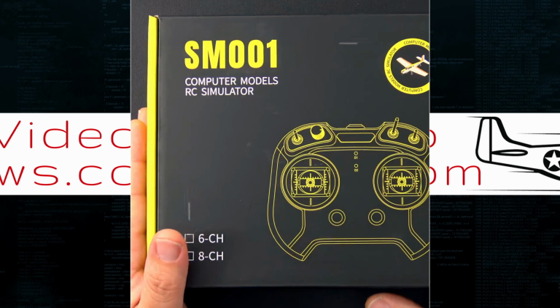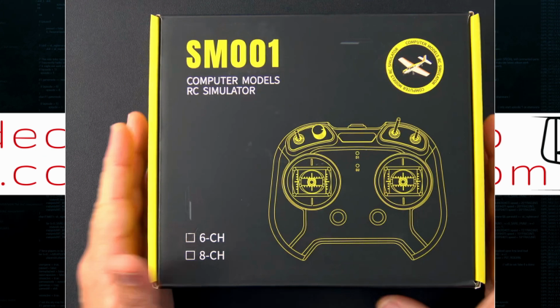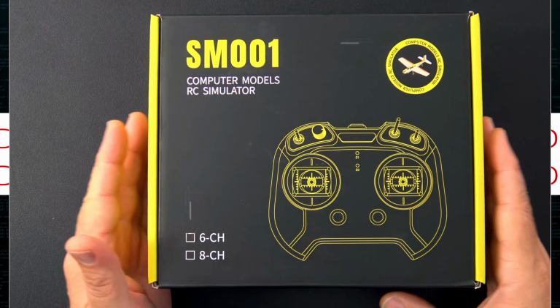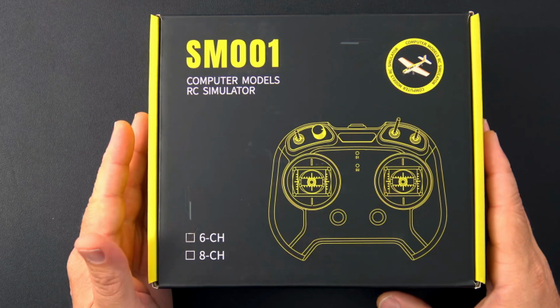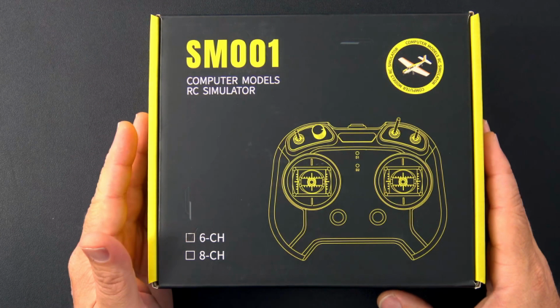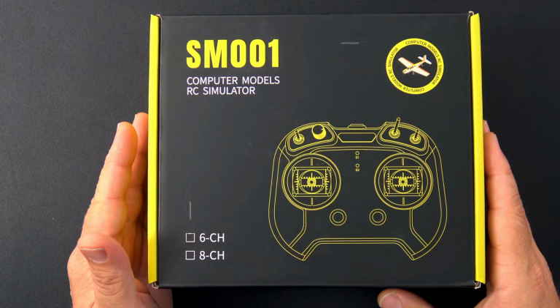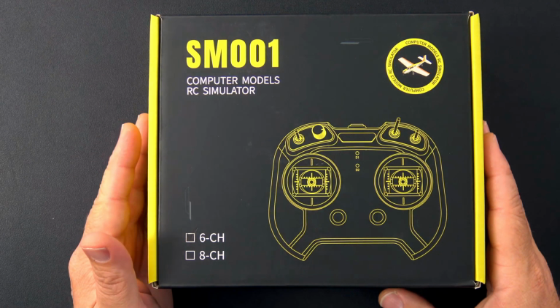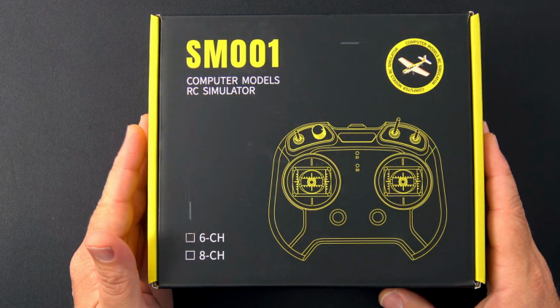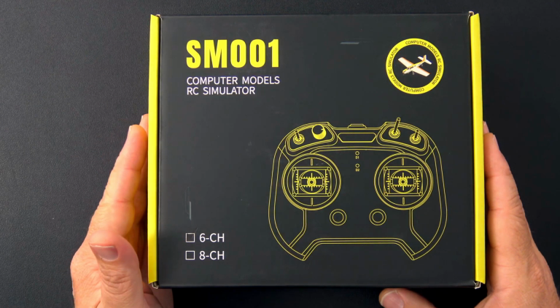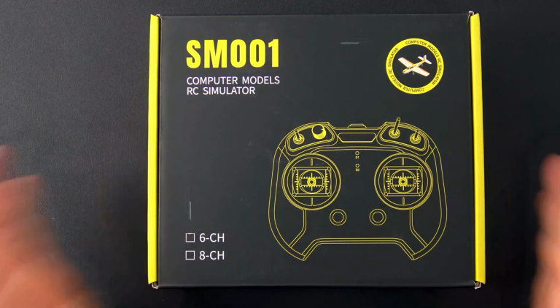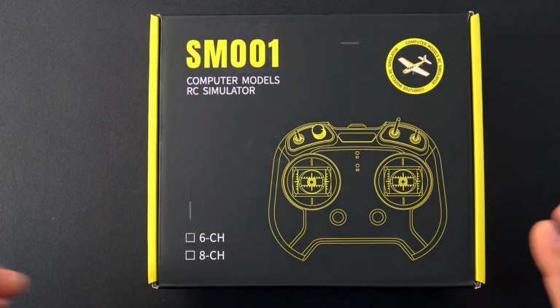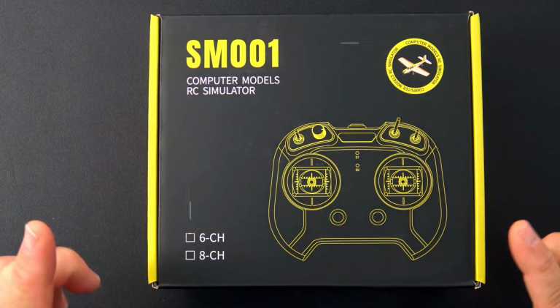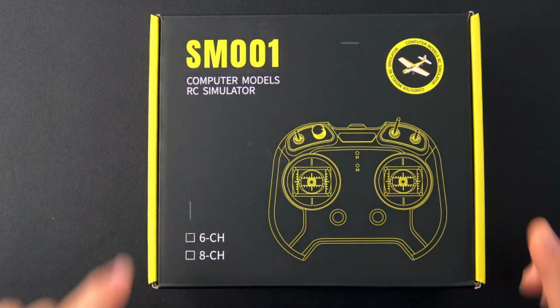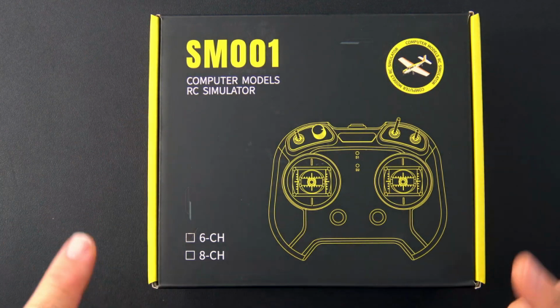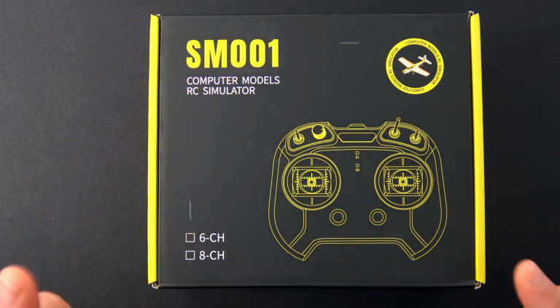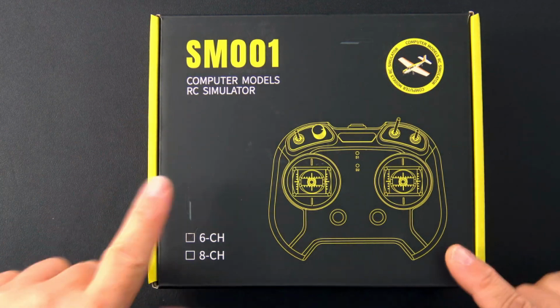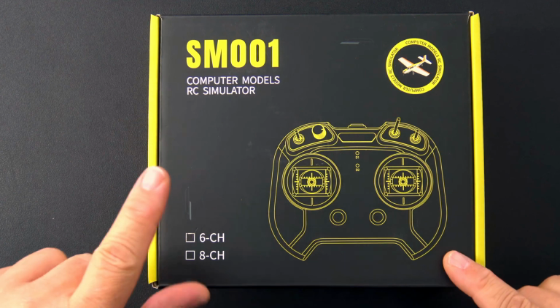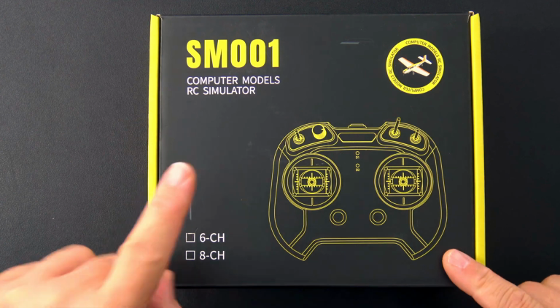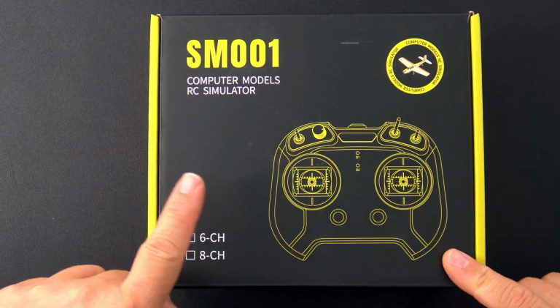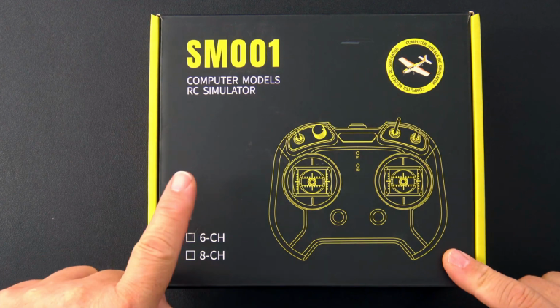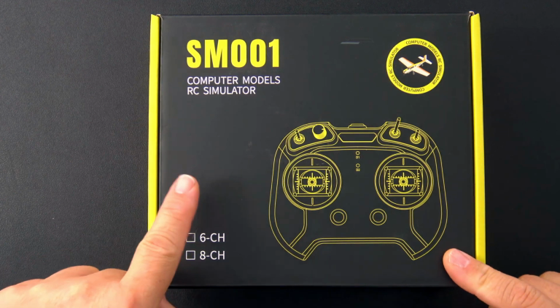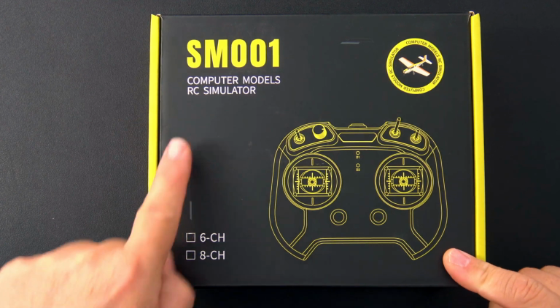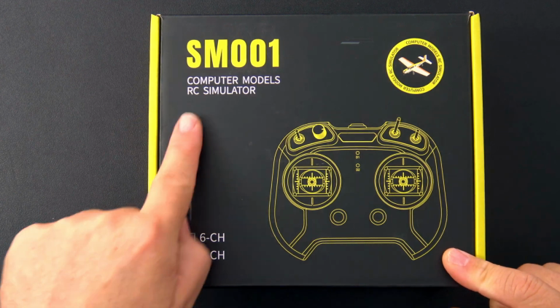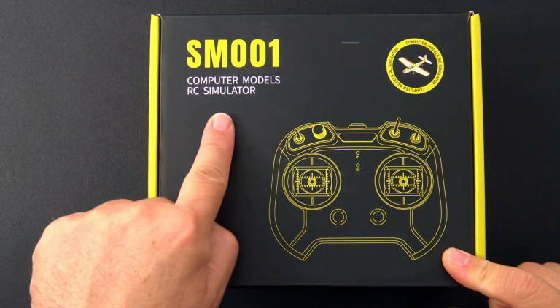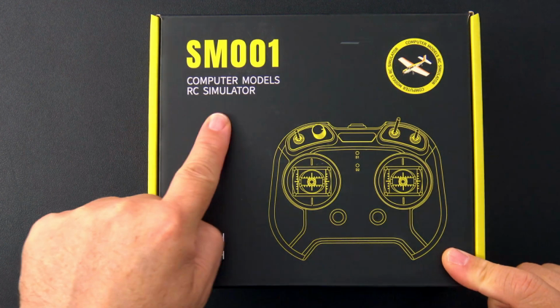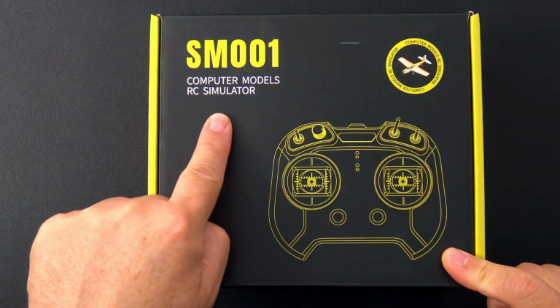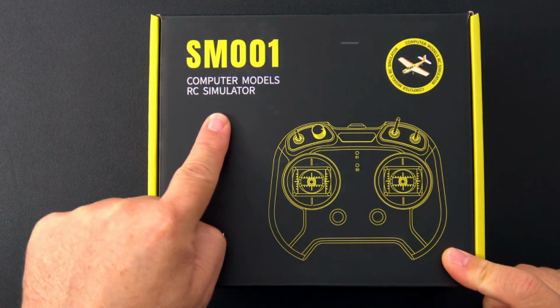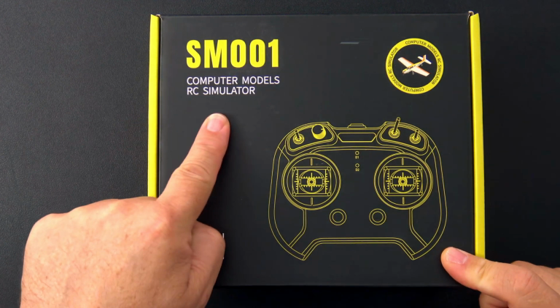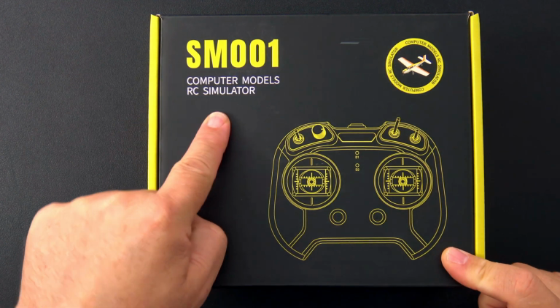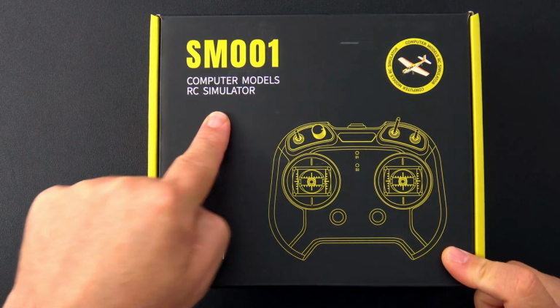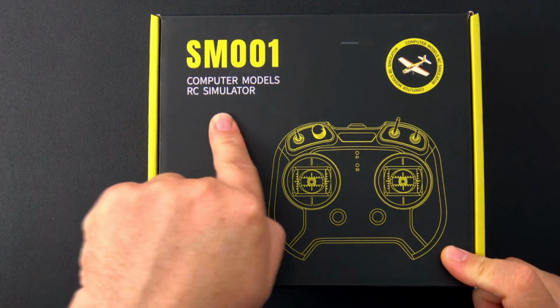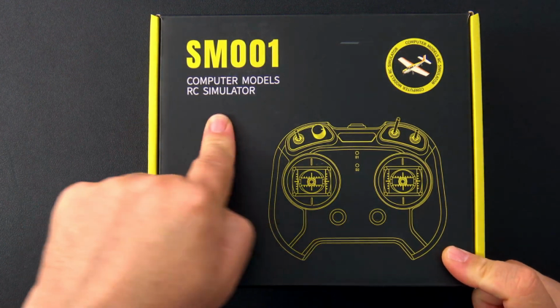Hello, welcome to RC Video Reviews. Today we're taking a look at the SM-001 RC Simulator Joystick by FlySky.